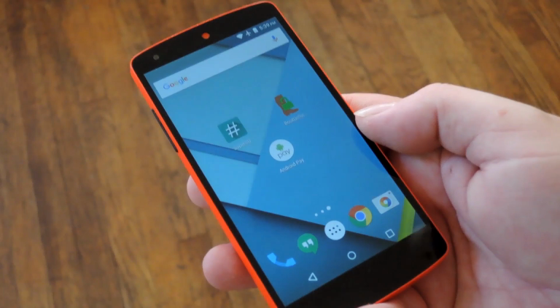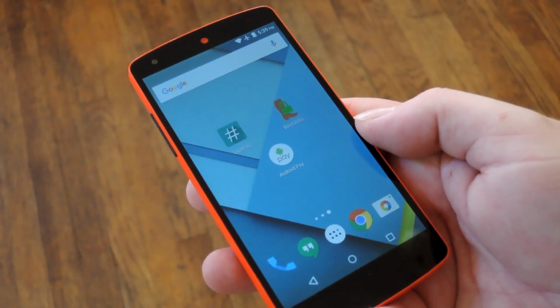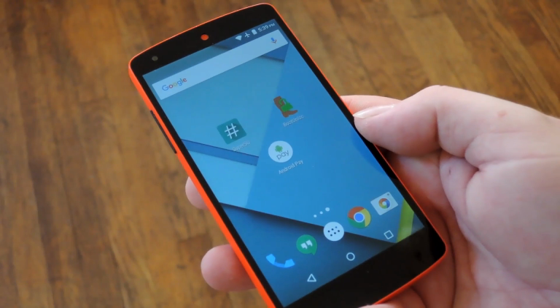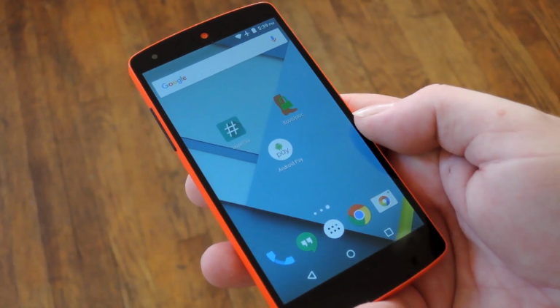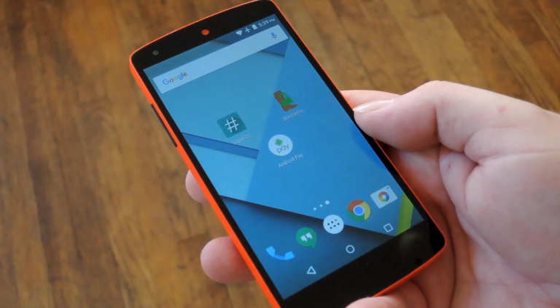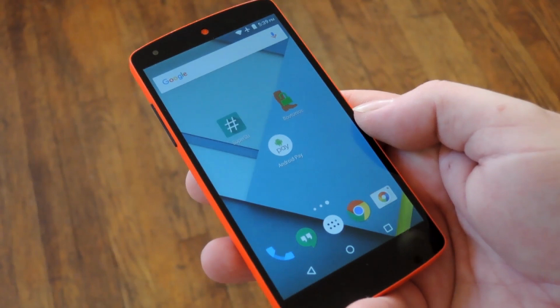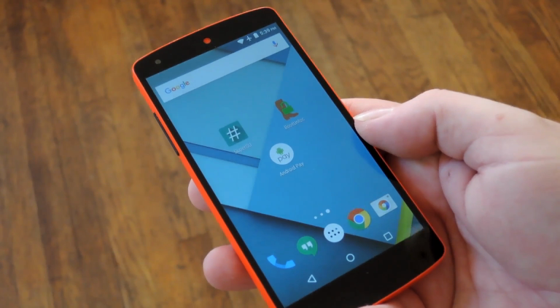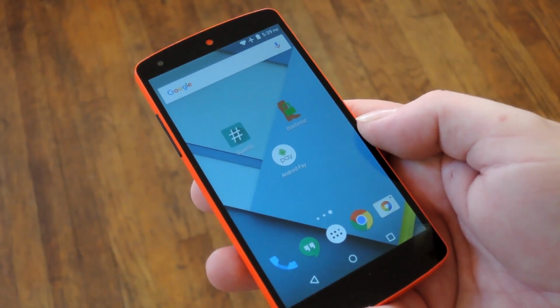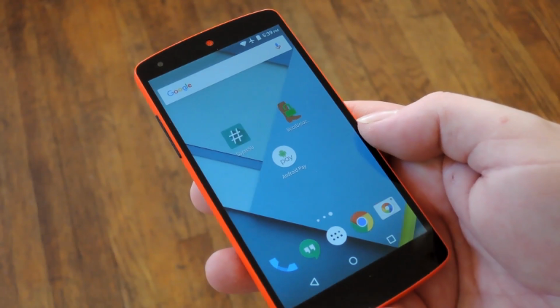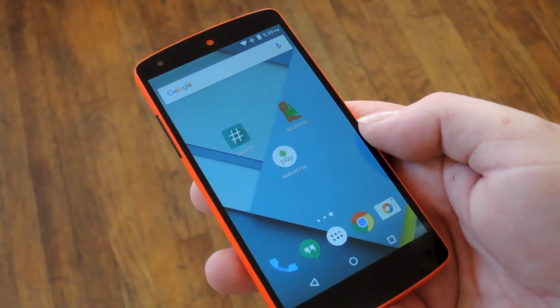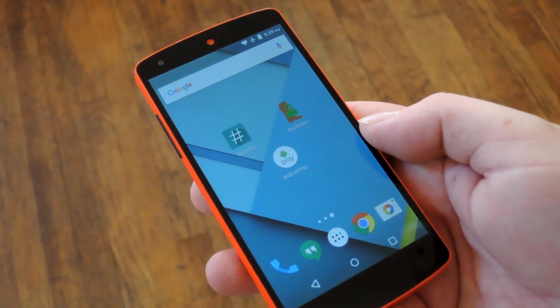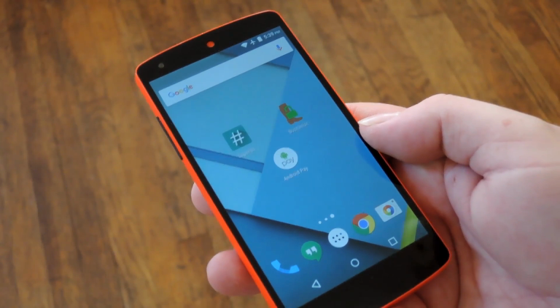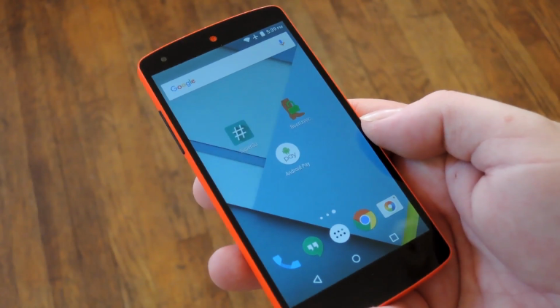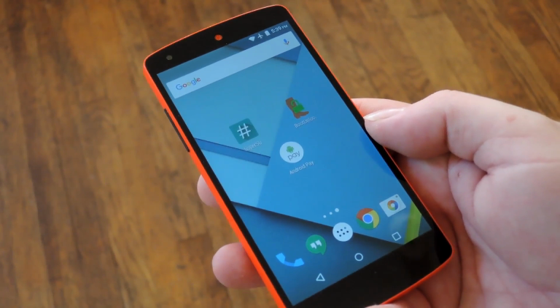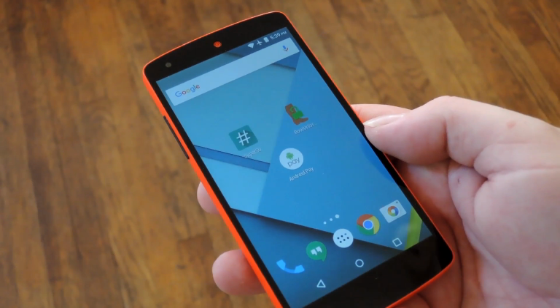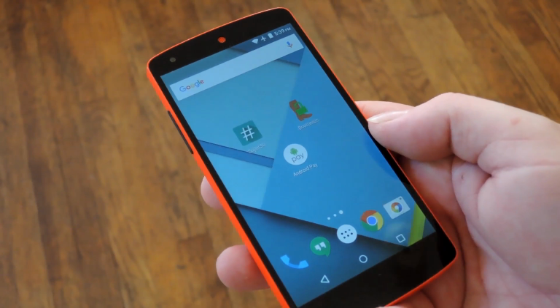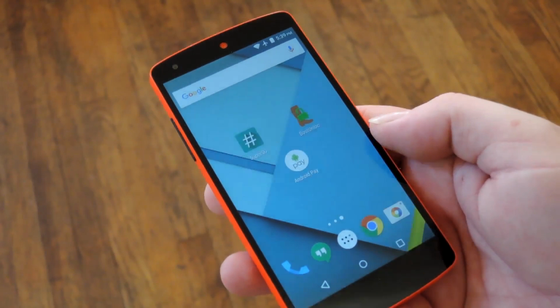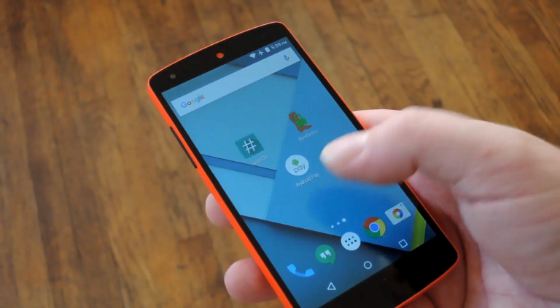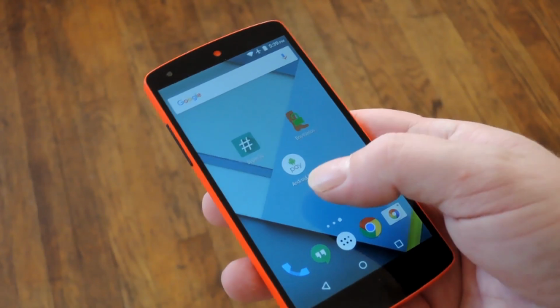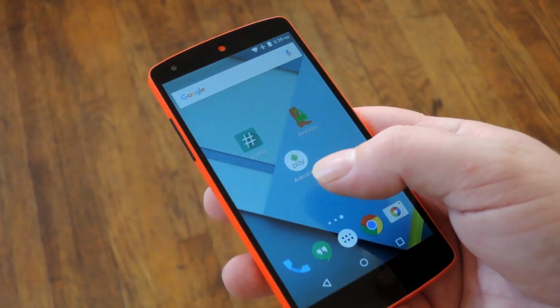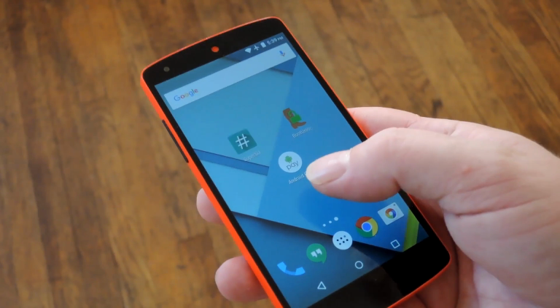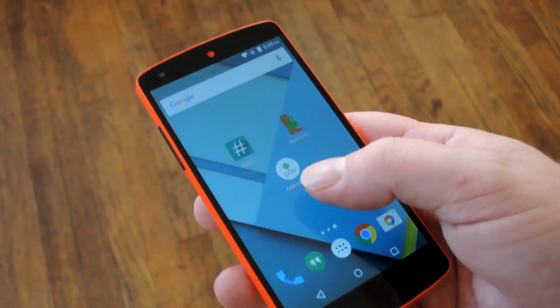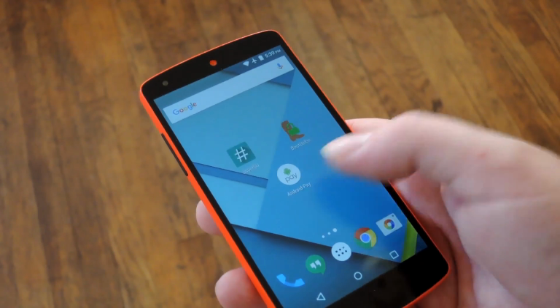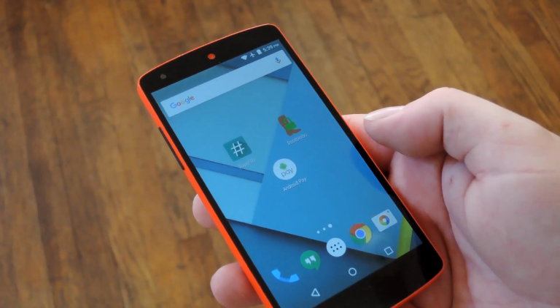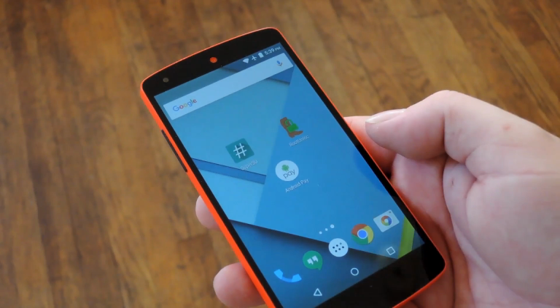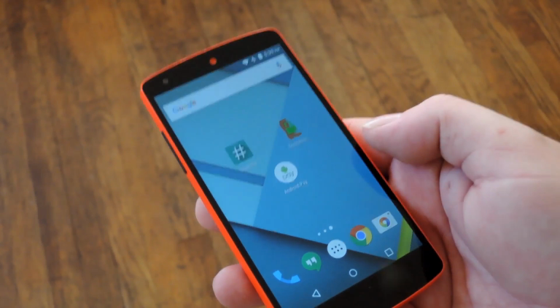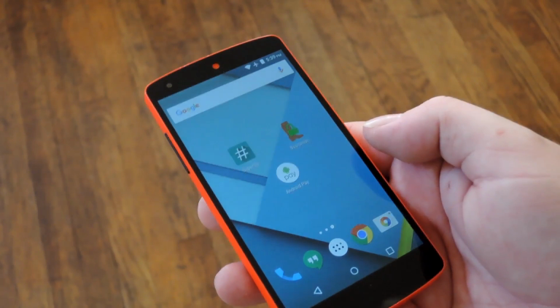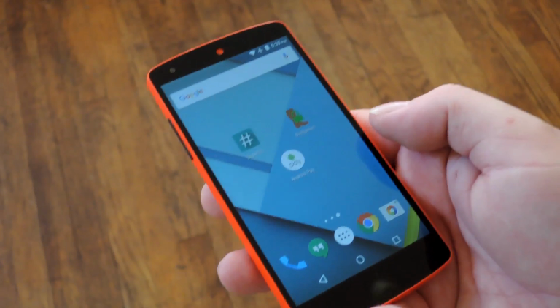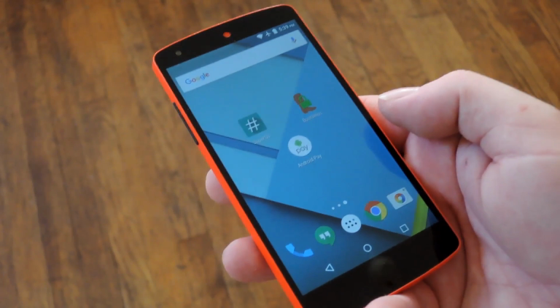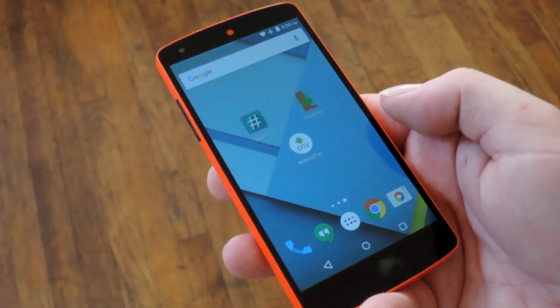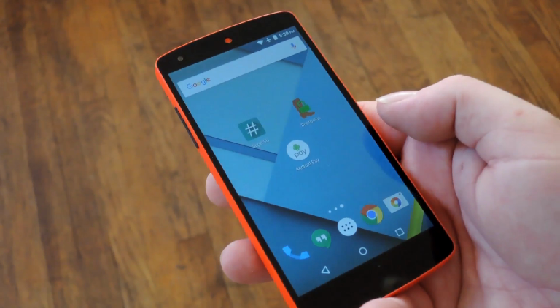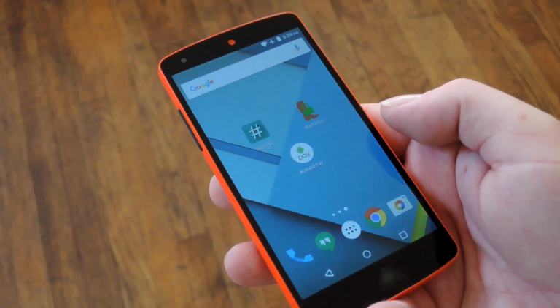Hey, what's up everybody, it's Dallas with GadgetHacks, and today I'm going to show you how to get Android Pay working on a rooted device.